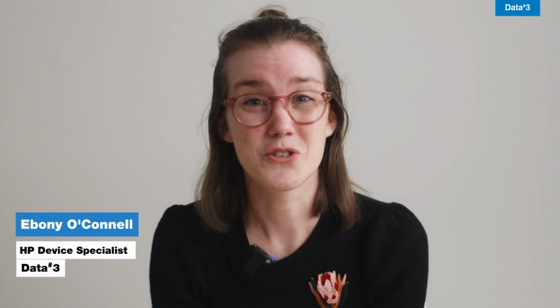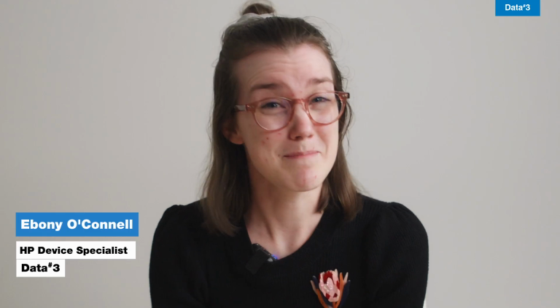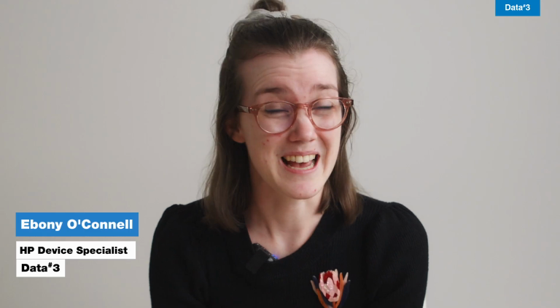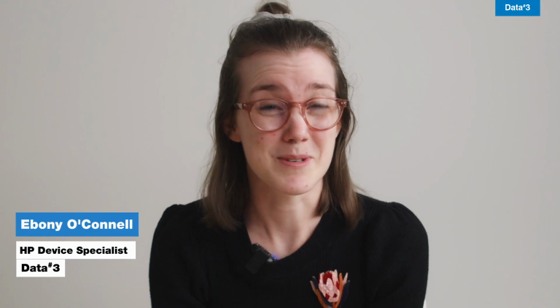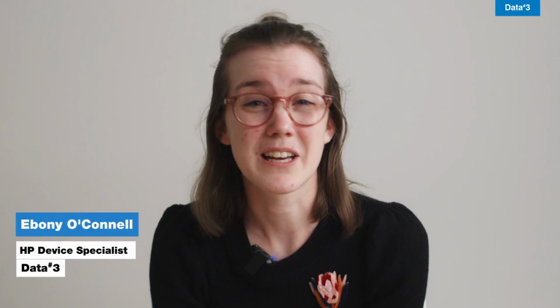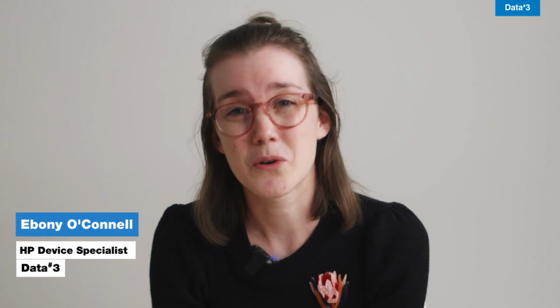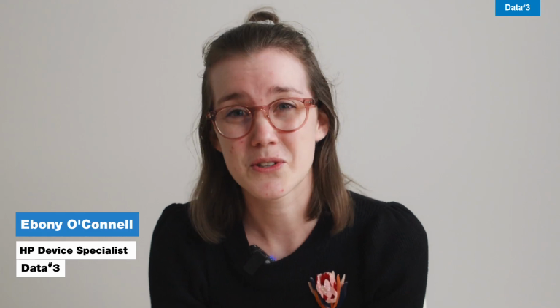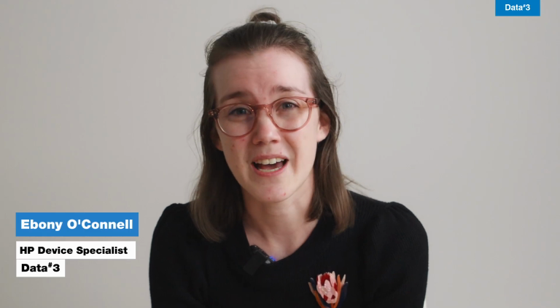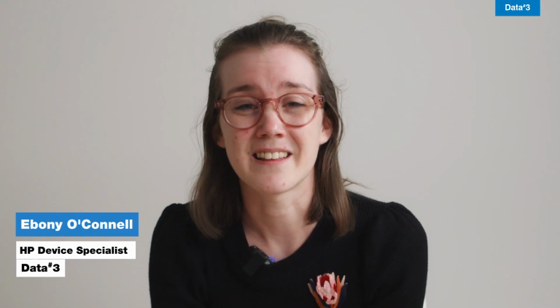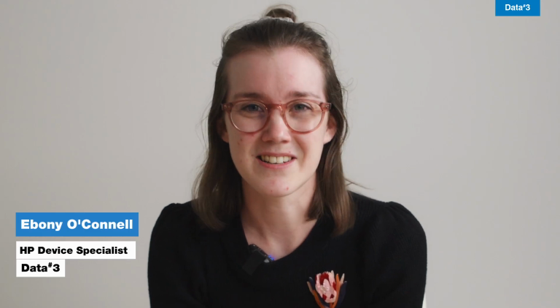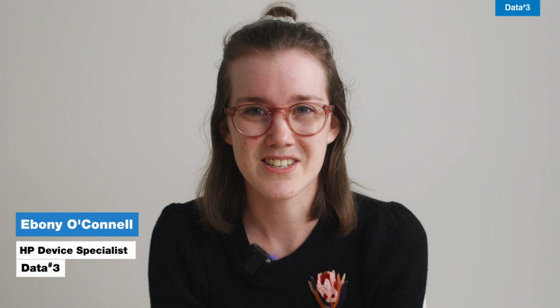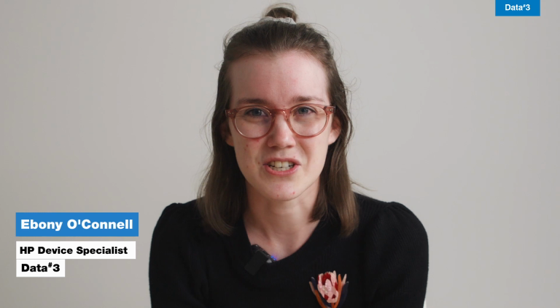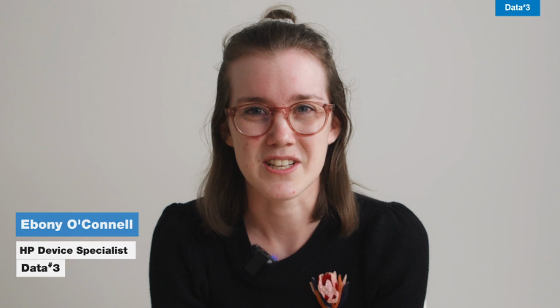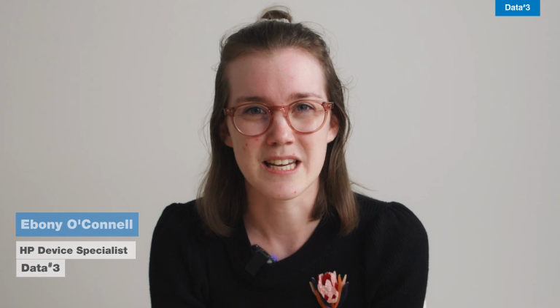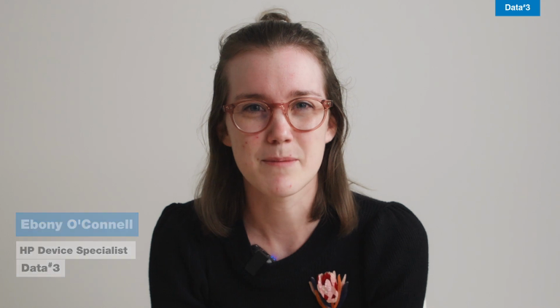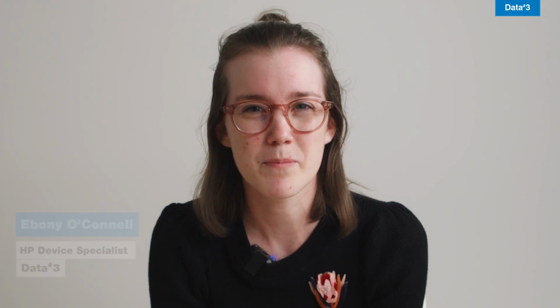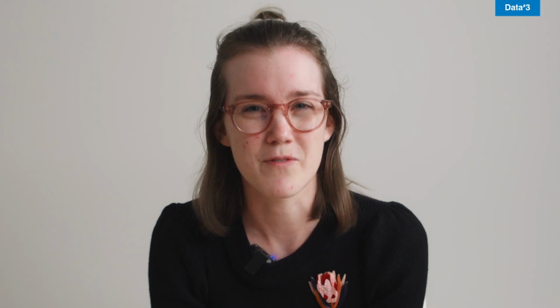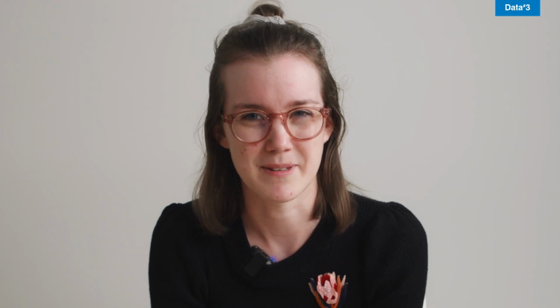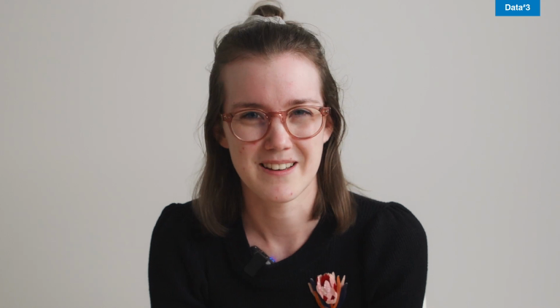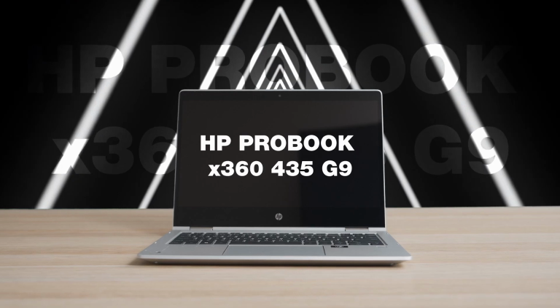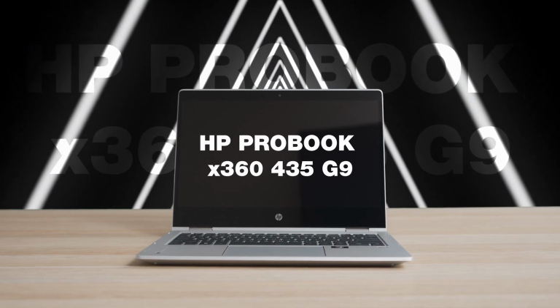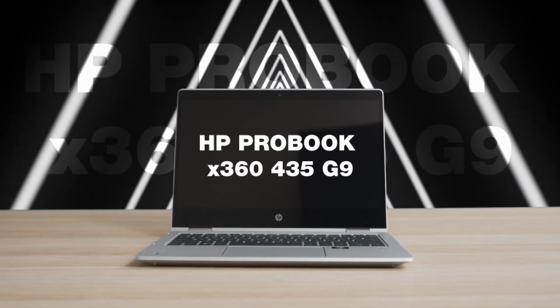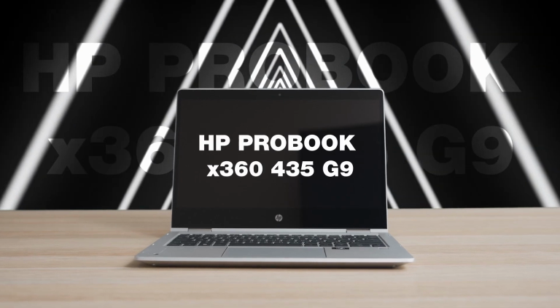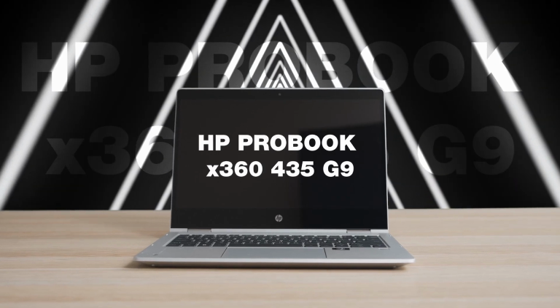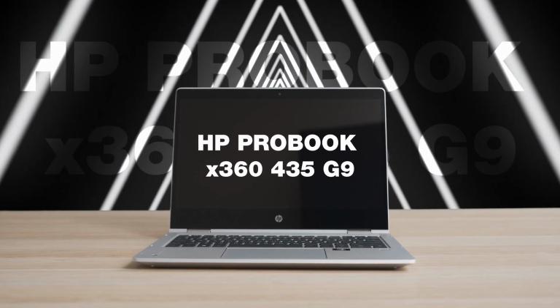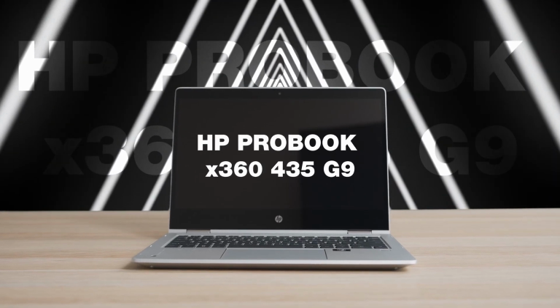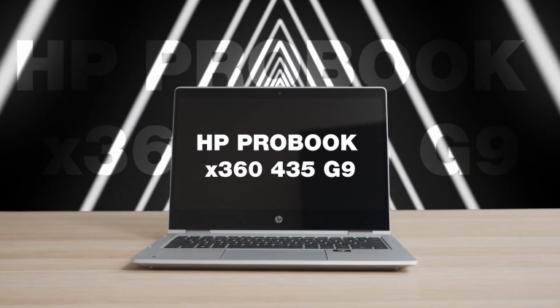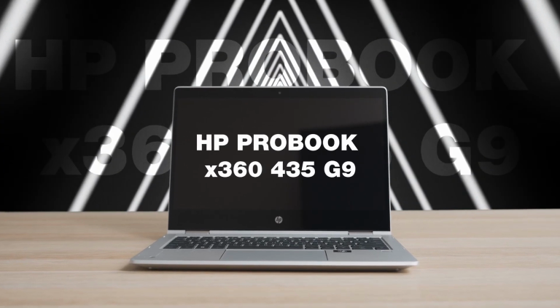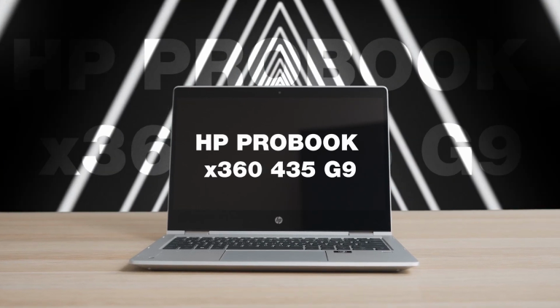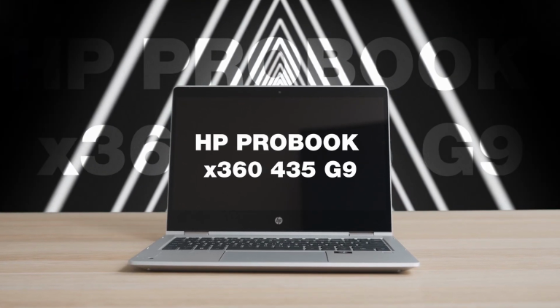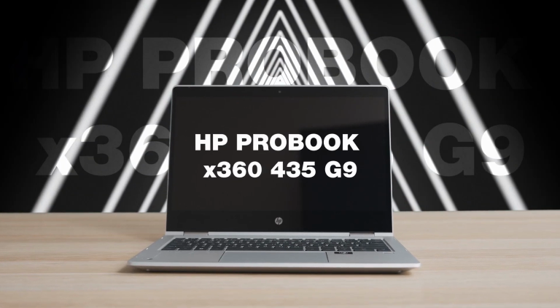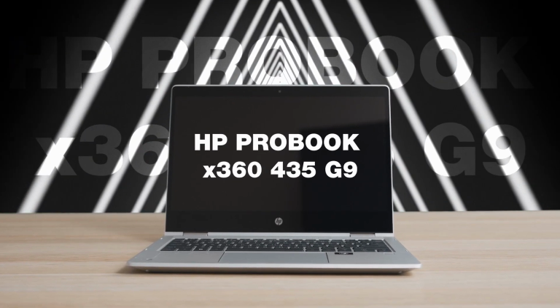Join me as we take a closer look at the latest addition to the HP ProBook family, the HP ProBook X360 435G9.